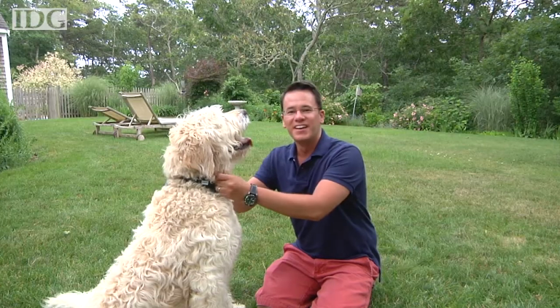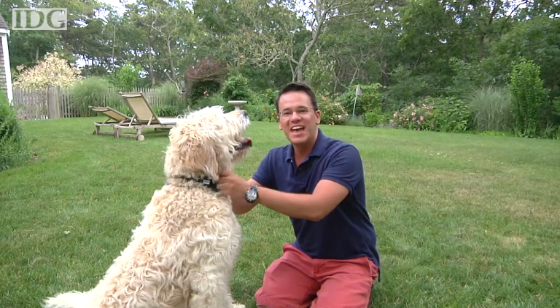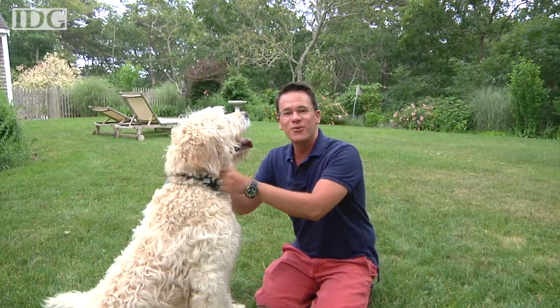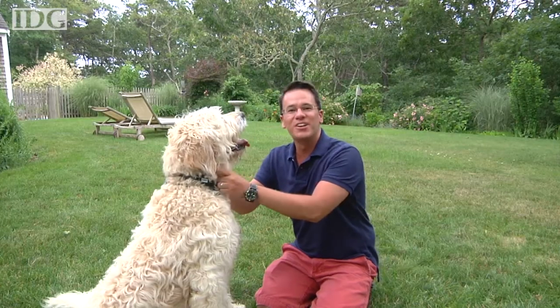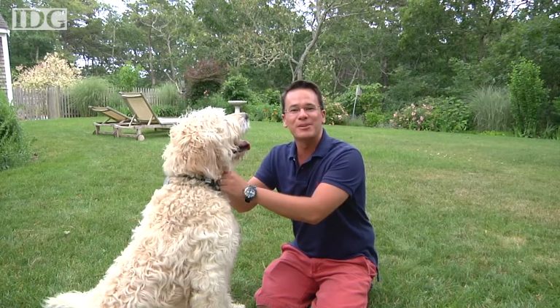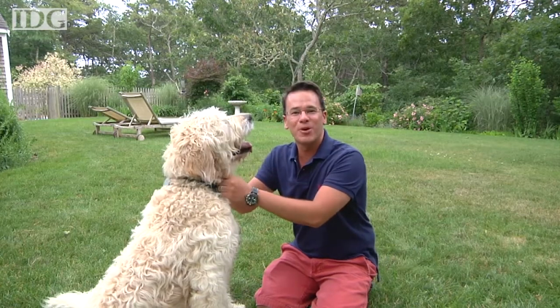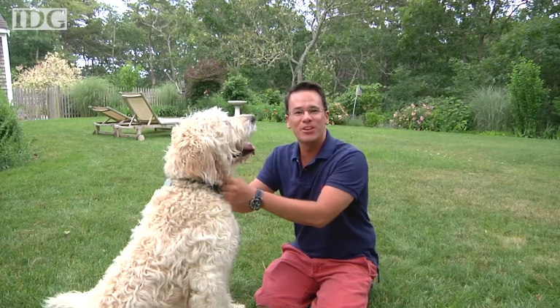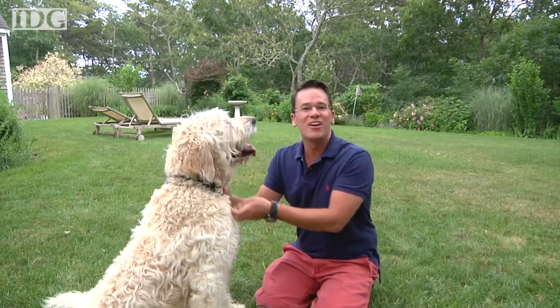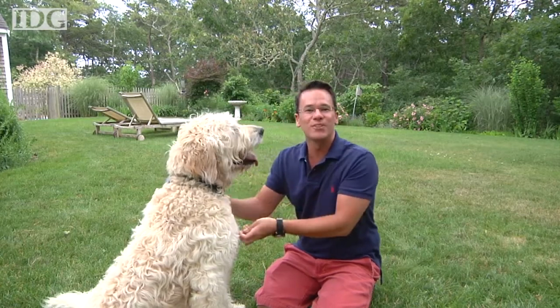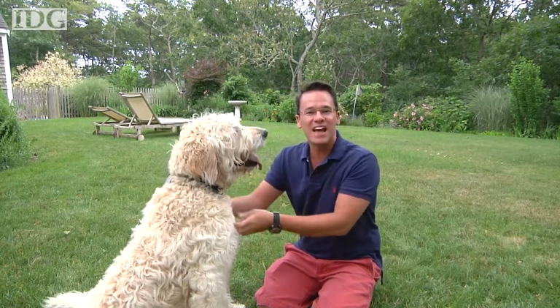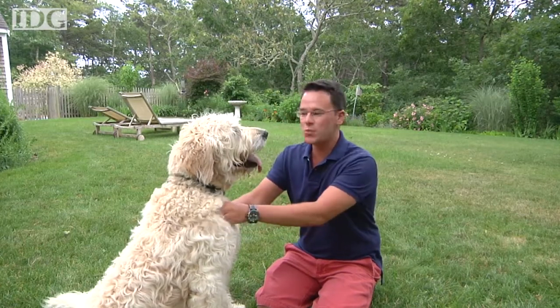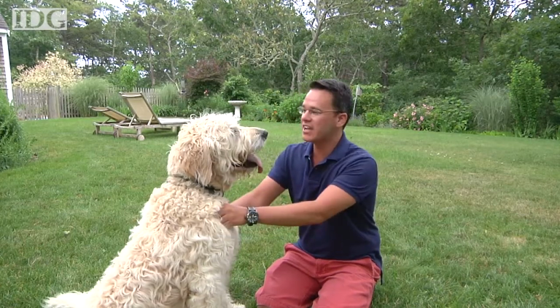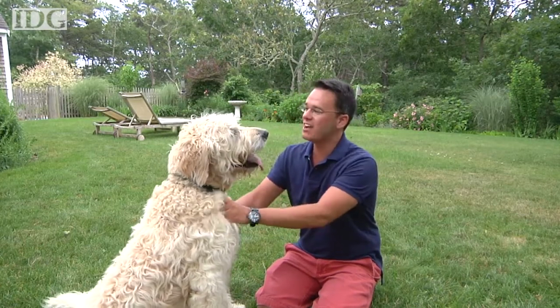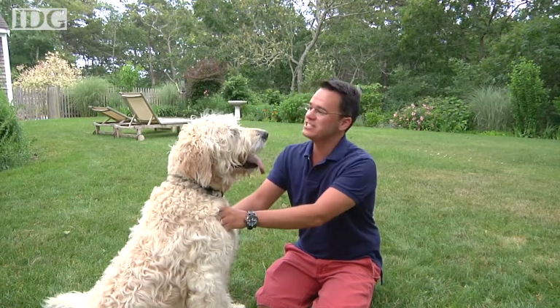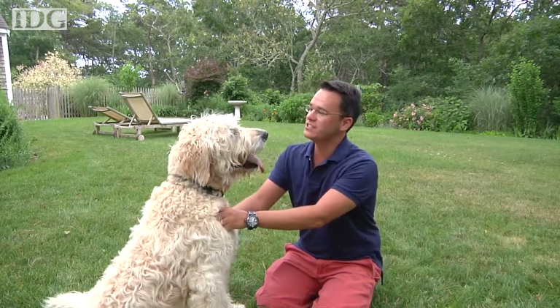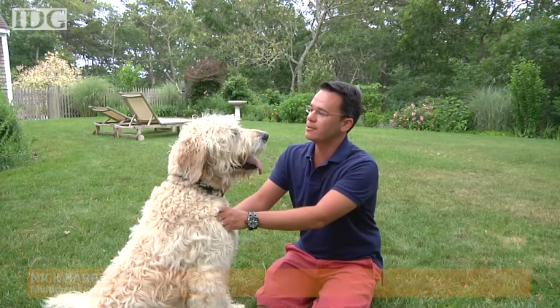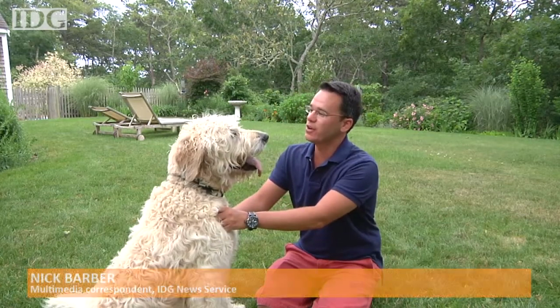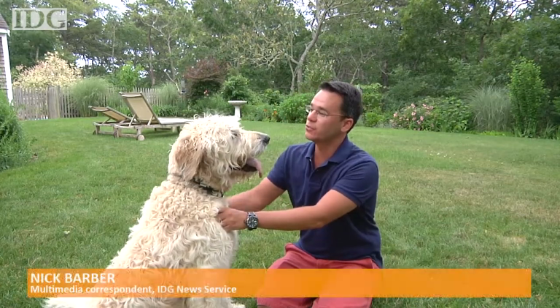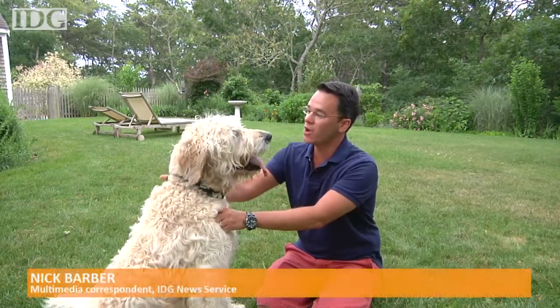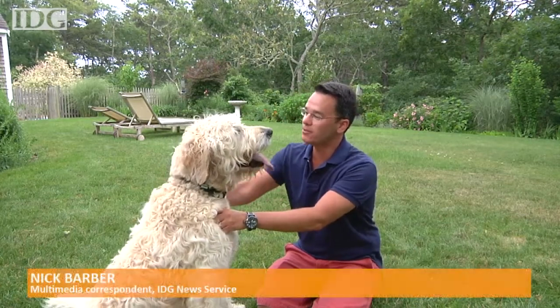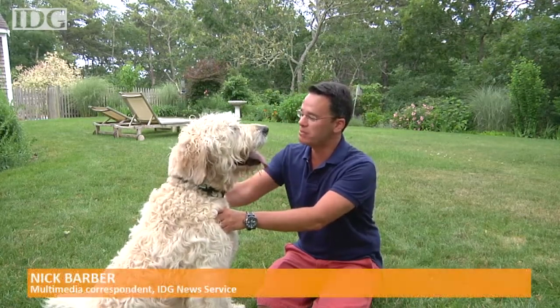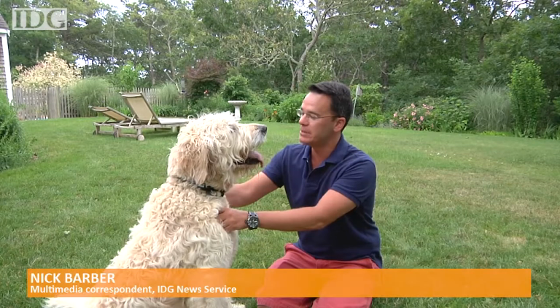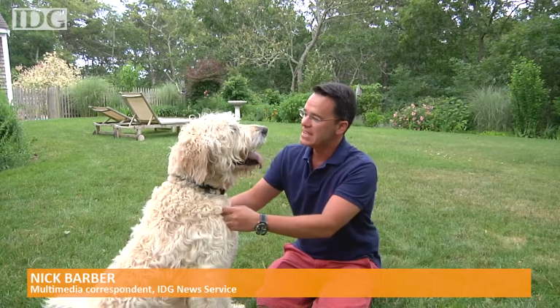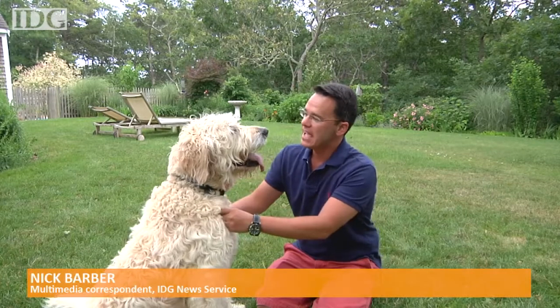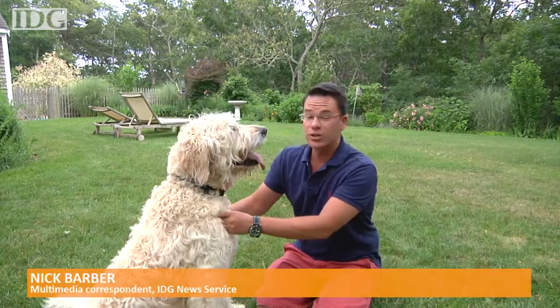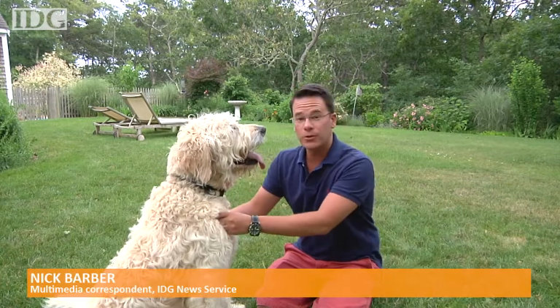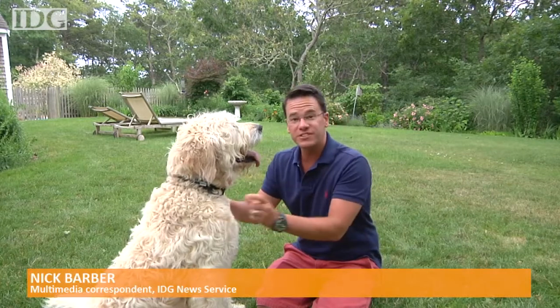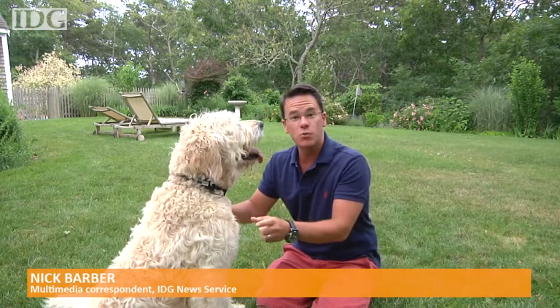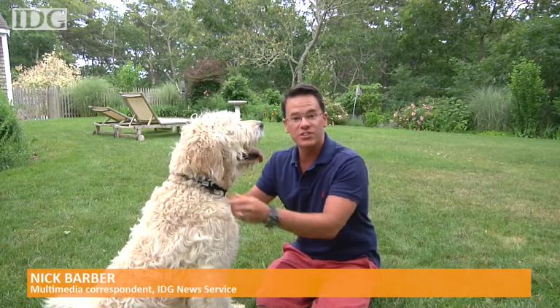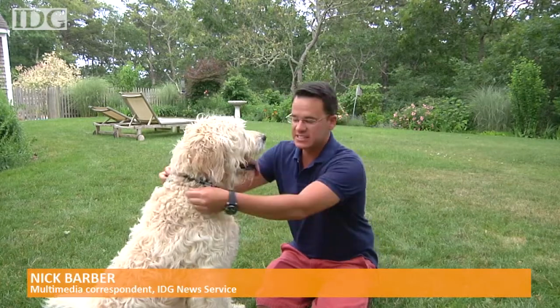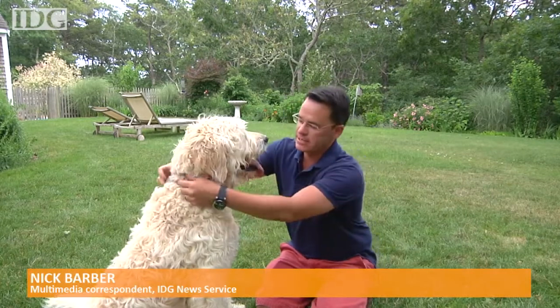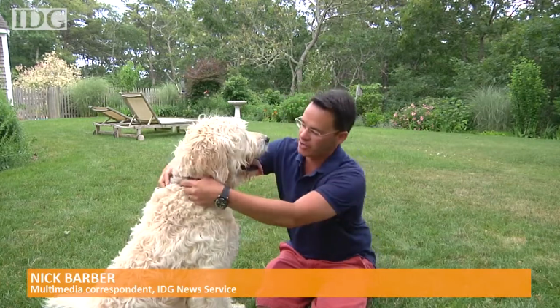Hey everyone, Nick Barber here, and for the last week I've been testing out a product with Ryder, my buddy, and what it's called is the Whistle Activity Monitor.